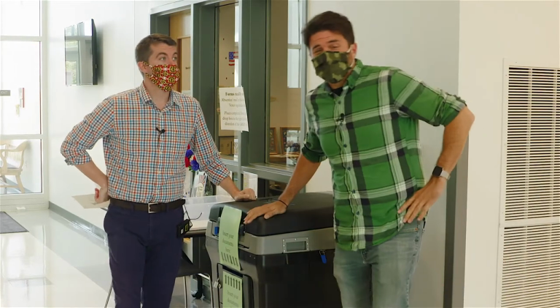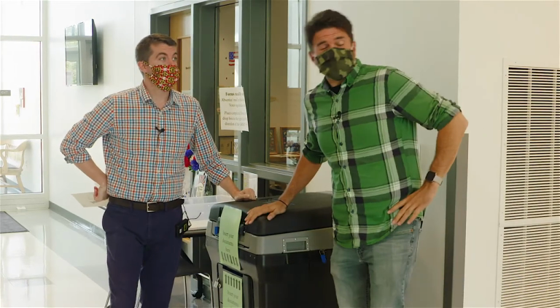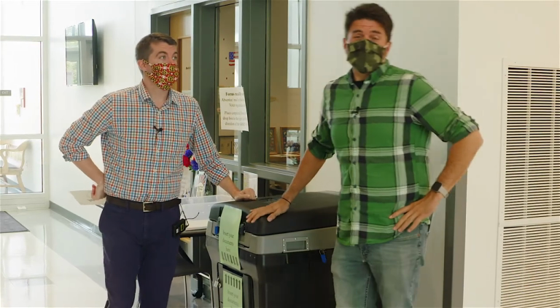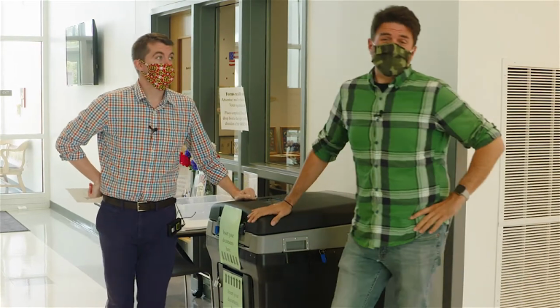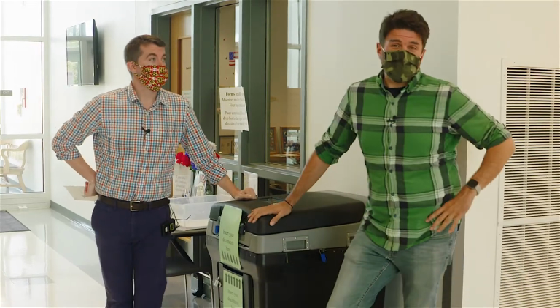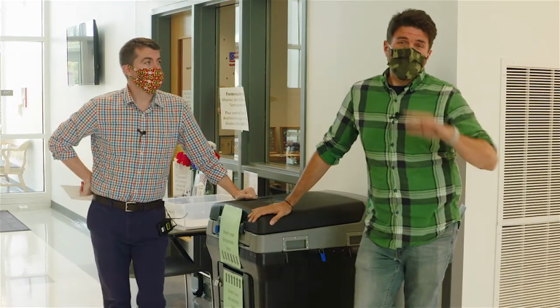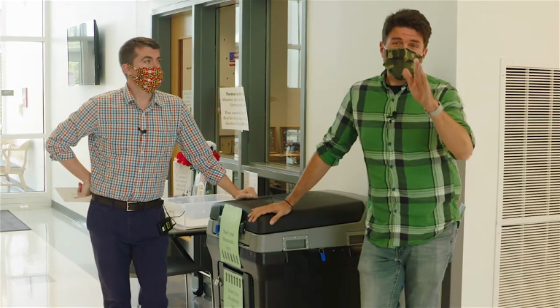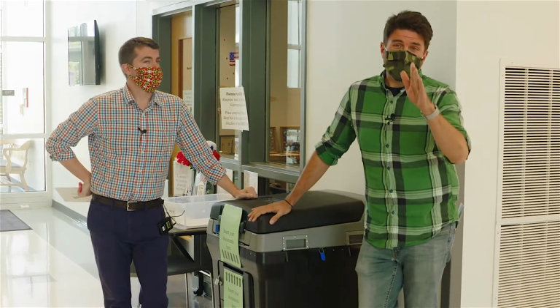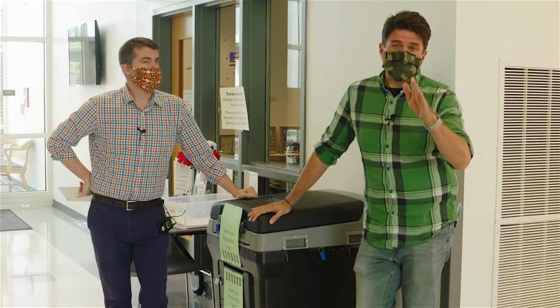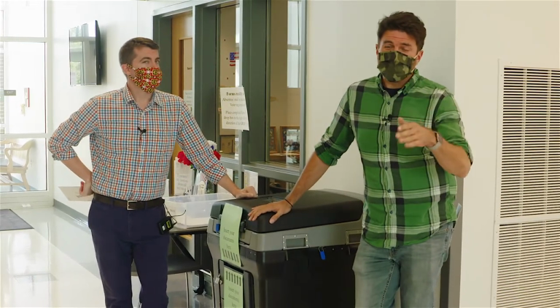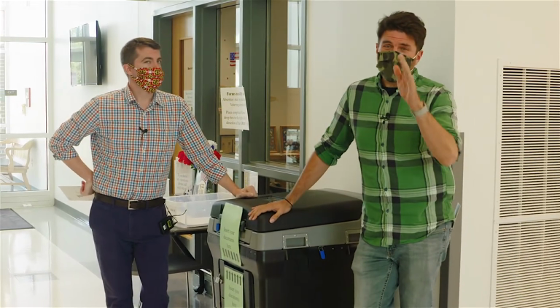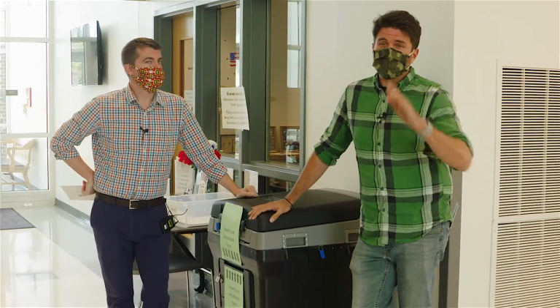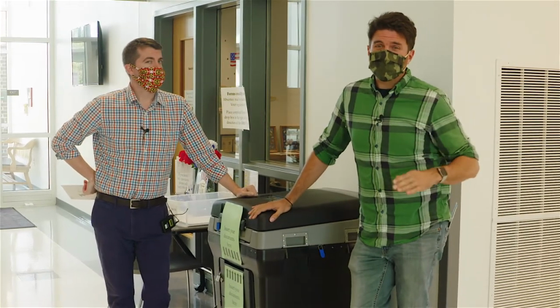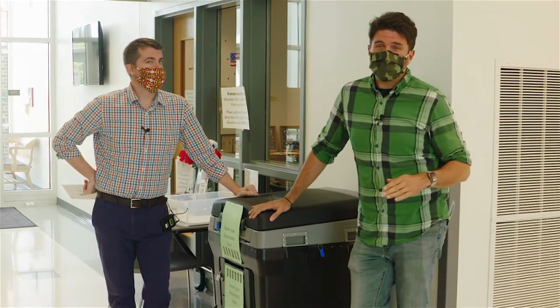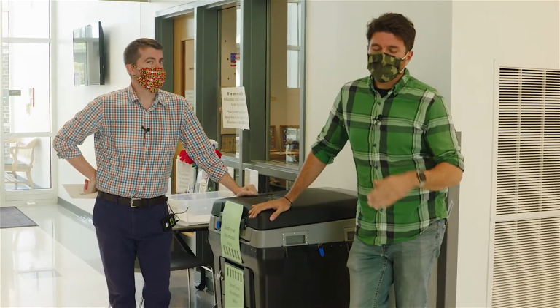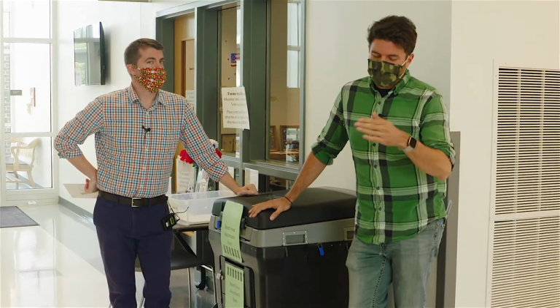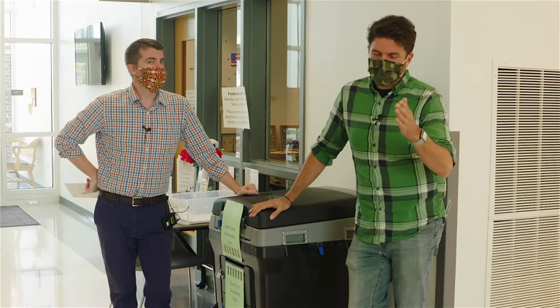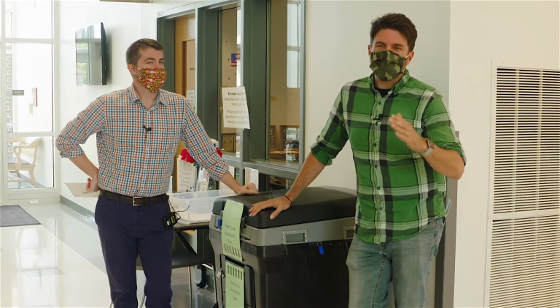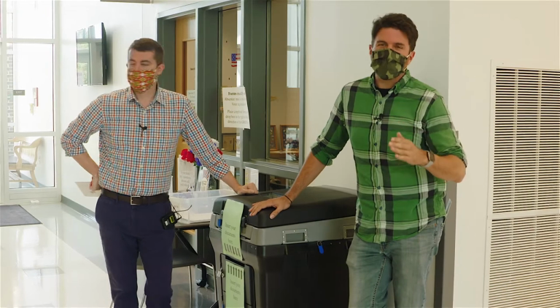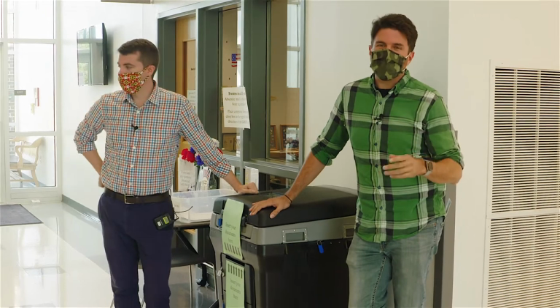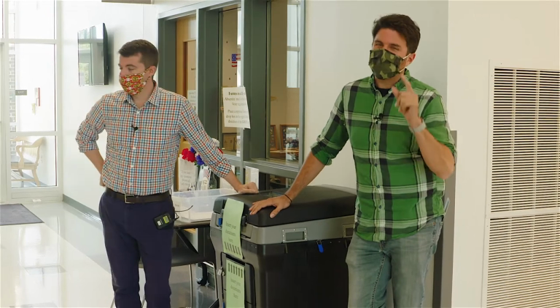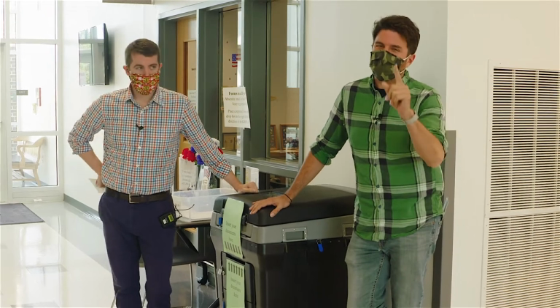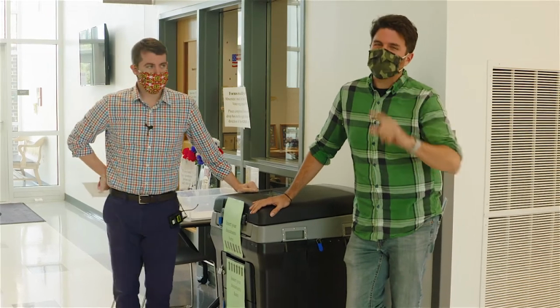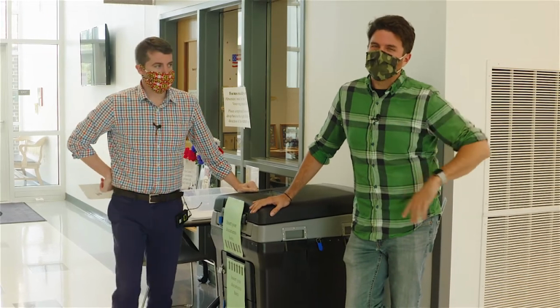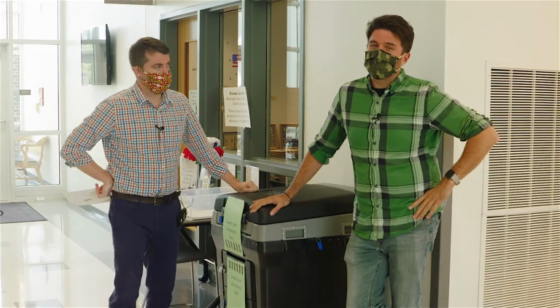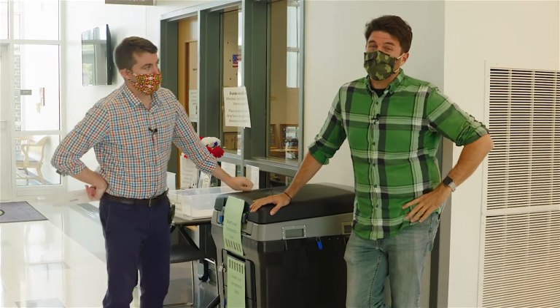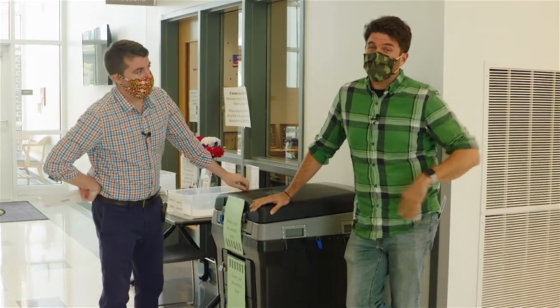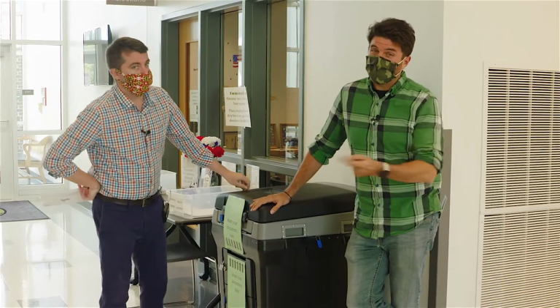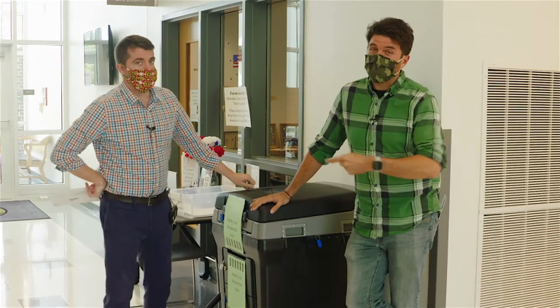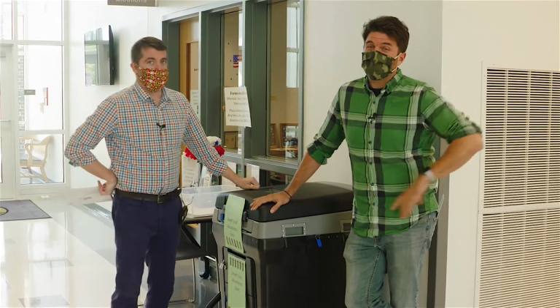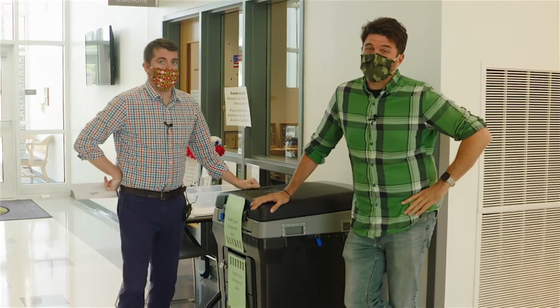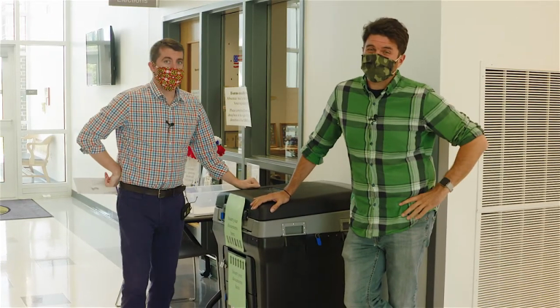I just want to kick back on election night, watching the results from the comfort of my own home, having already voted by mail or by one of these boxes.